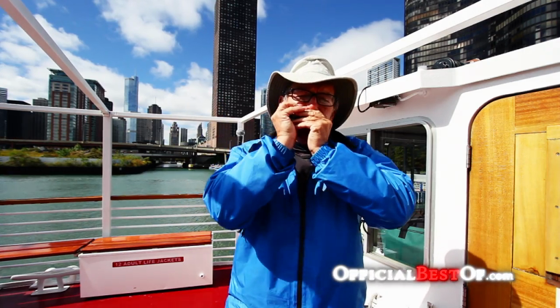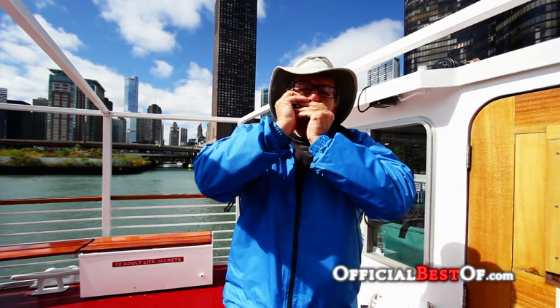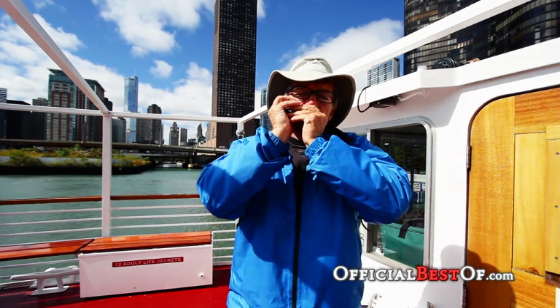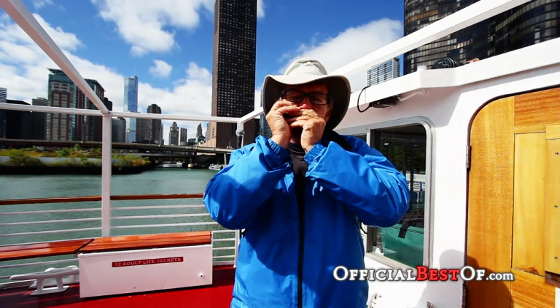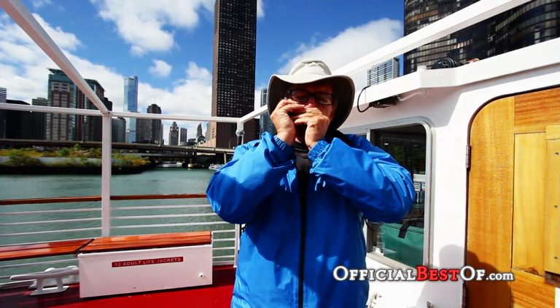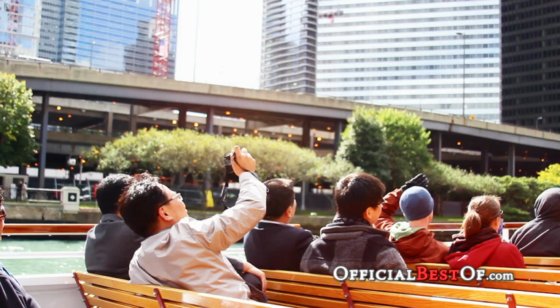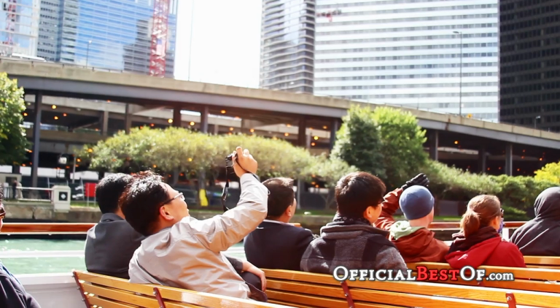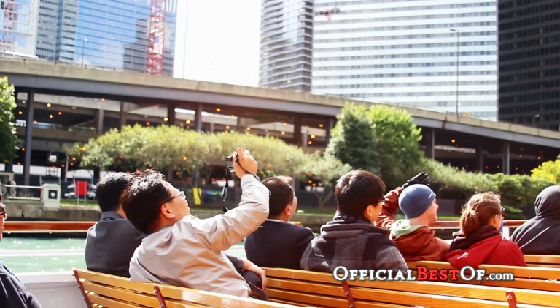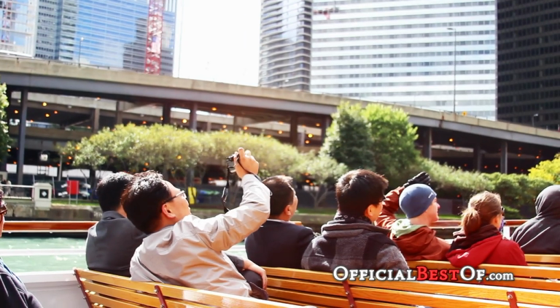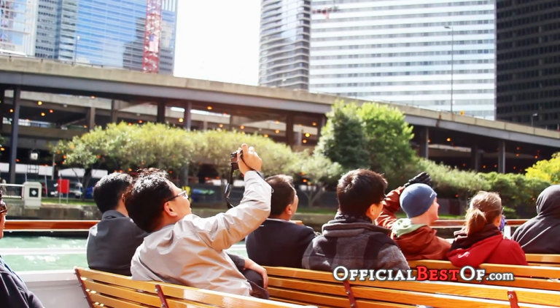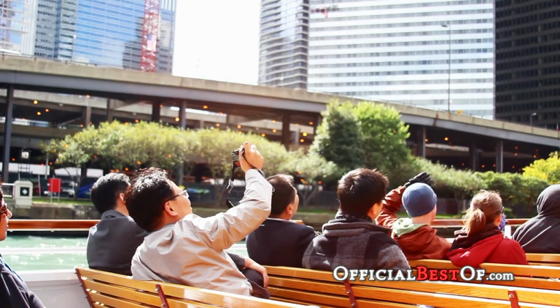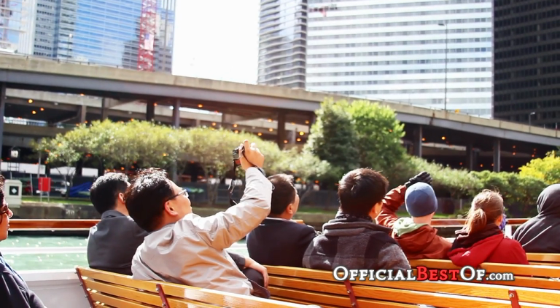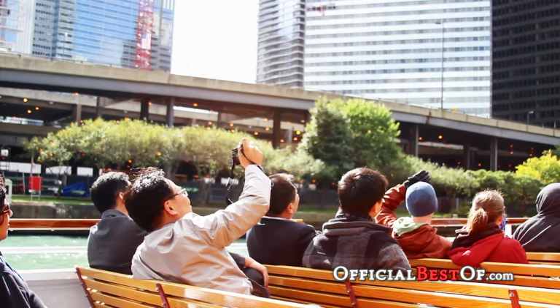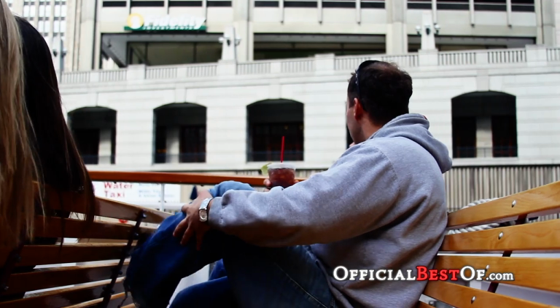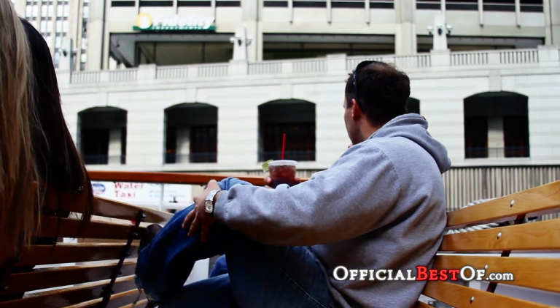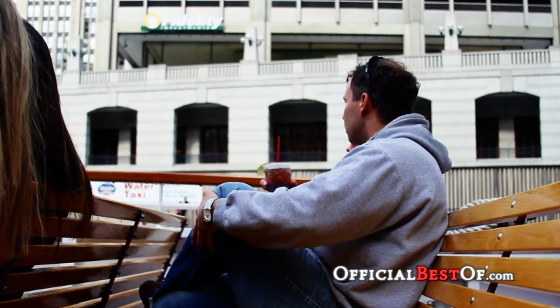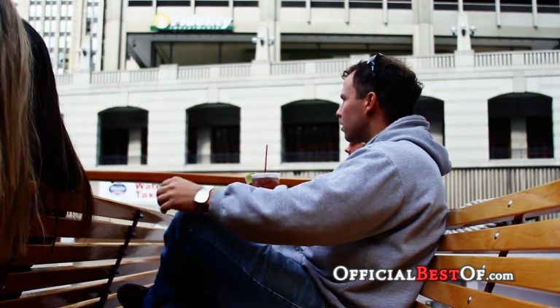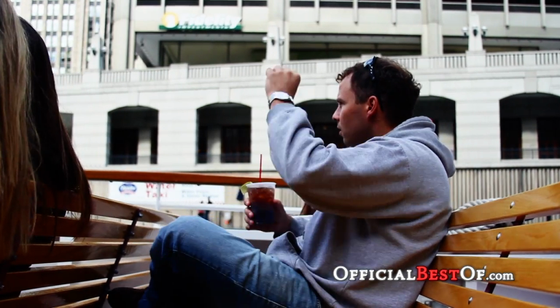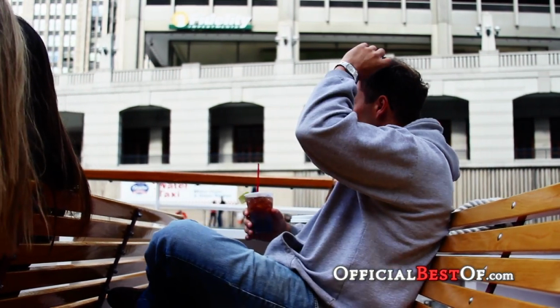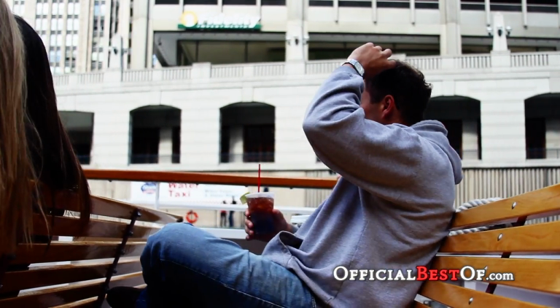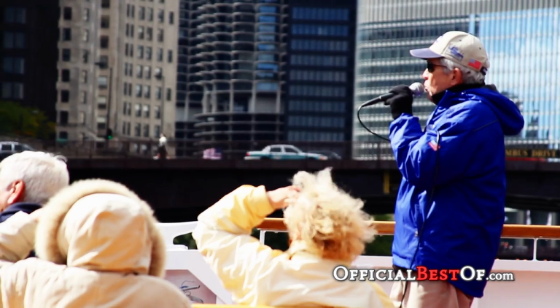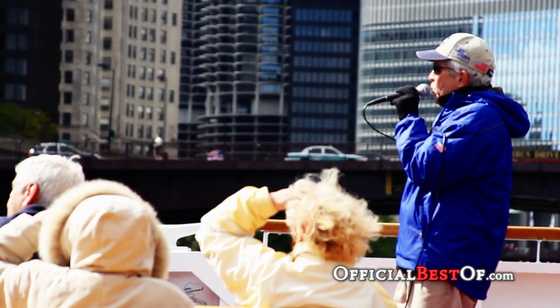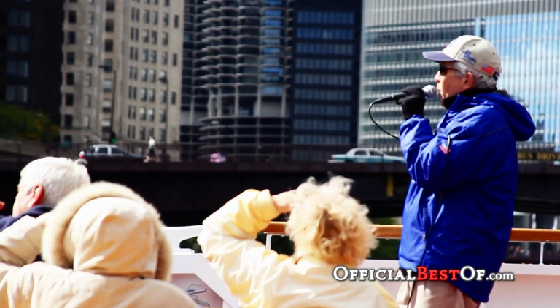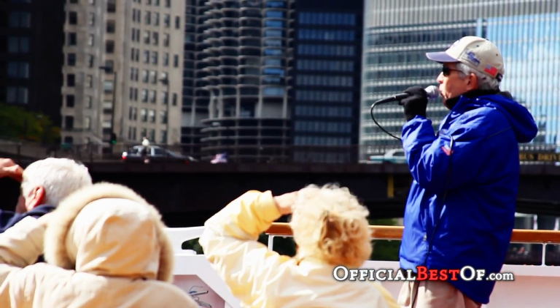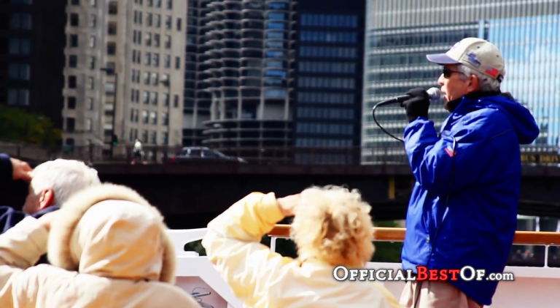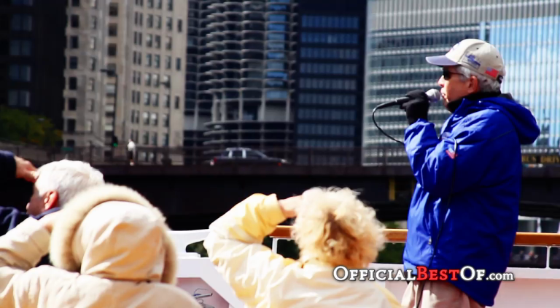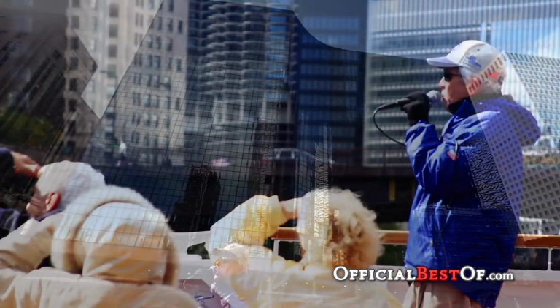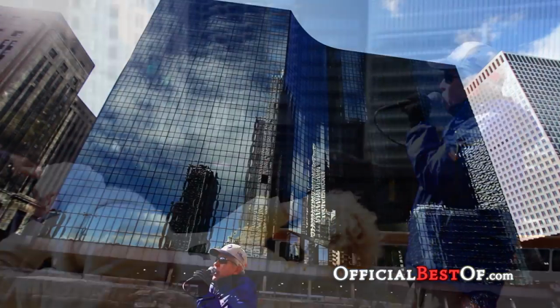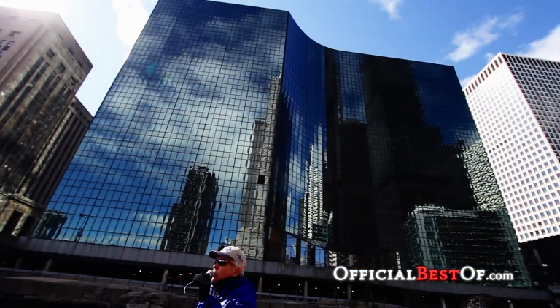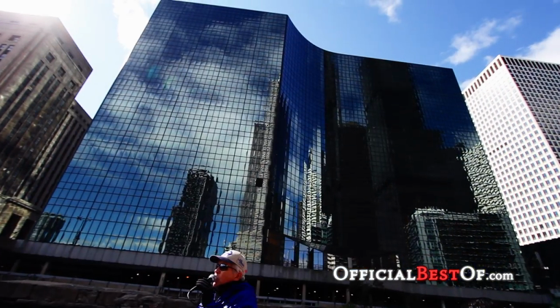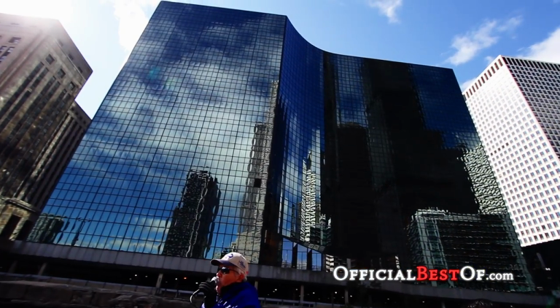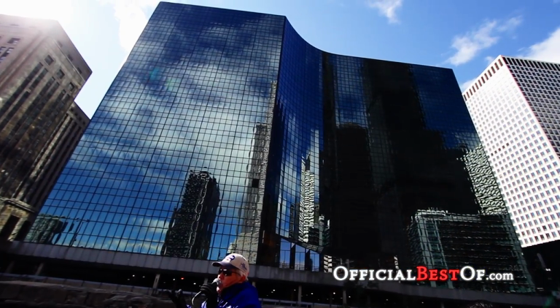The energy on Shoreline Sightseeing is a very enthusiastic energy. It's a very fun energy. You're on vacation. You're here to enjoy Chicago. So we want to make sure that we're not teaching you the whole time. It's not a dry architecture cruise.